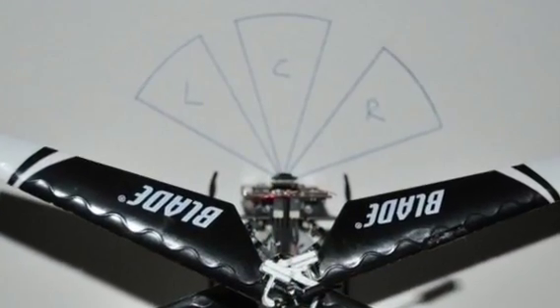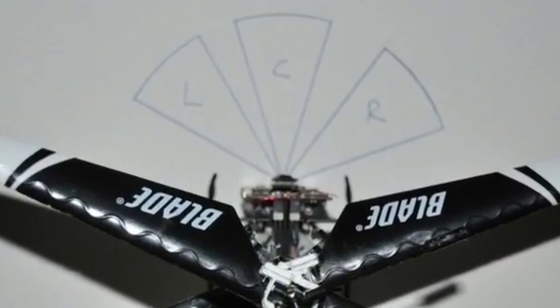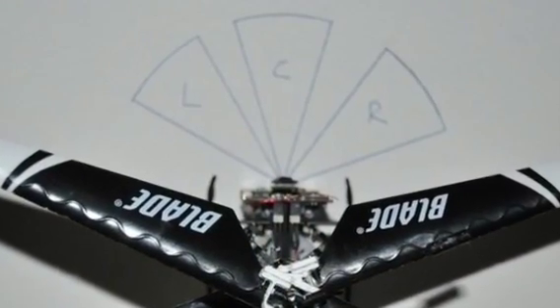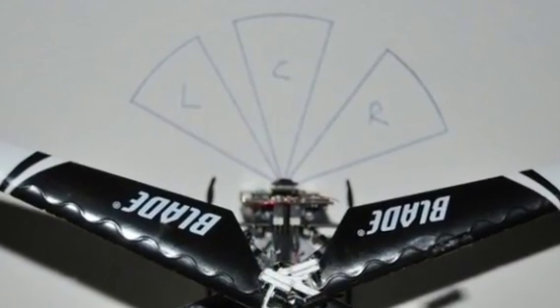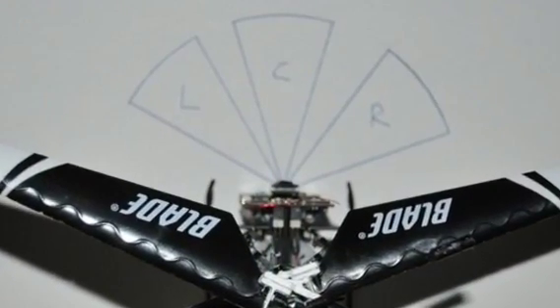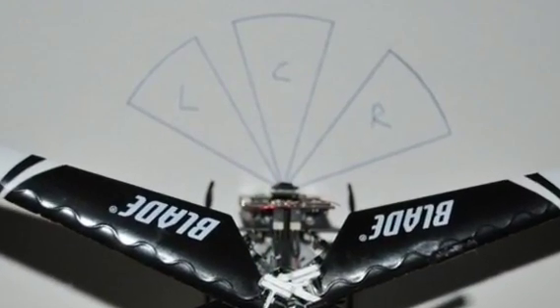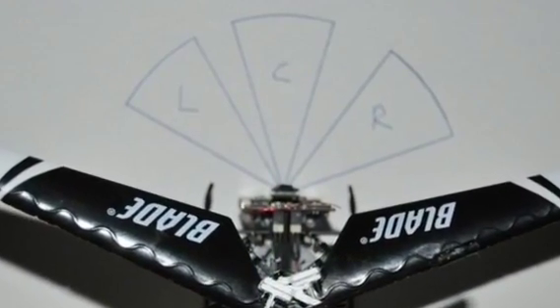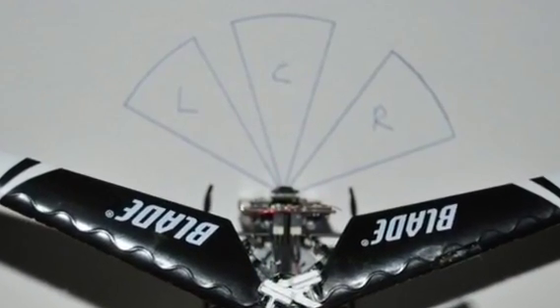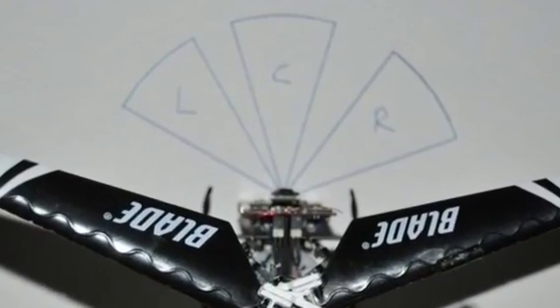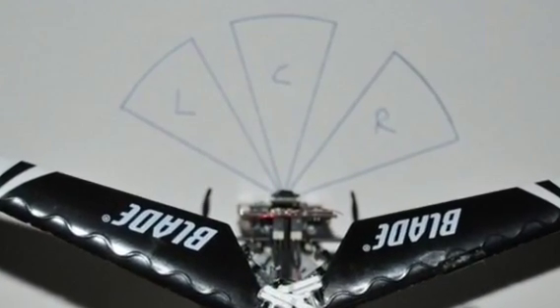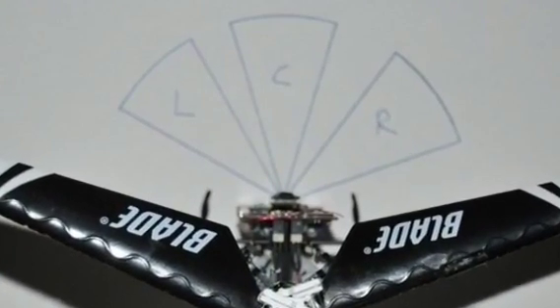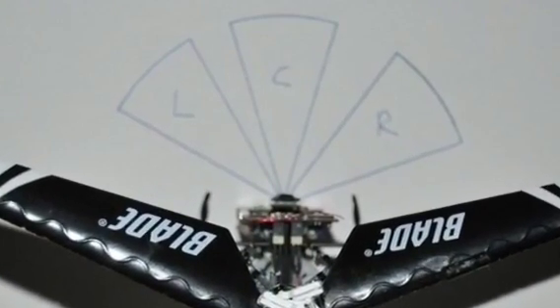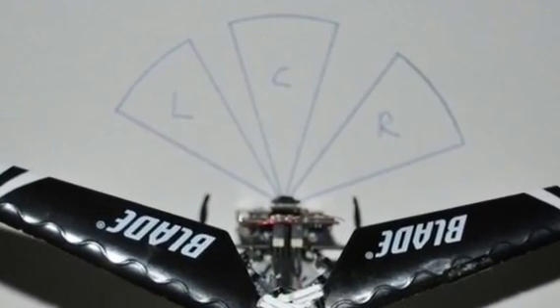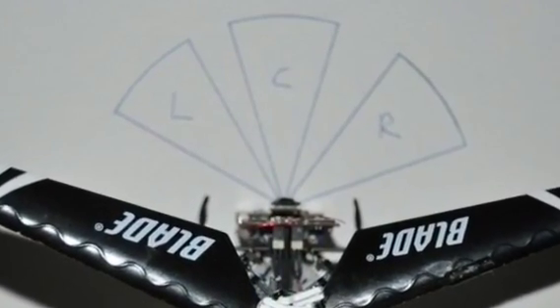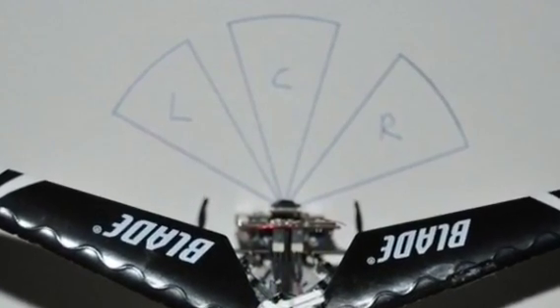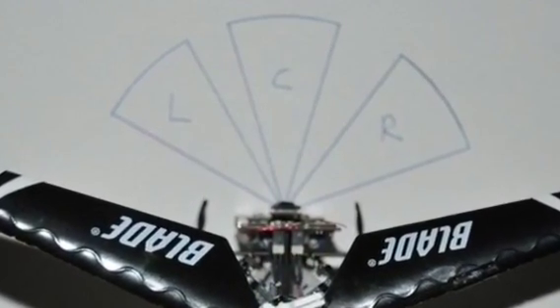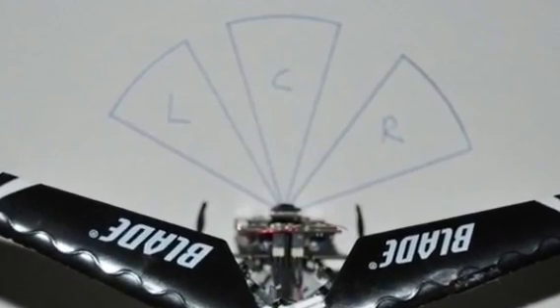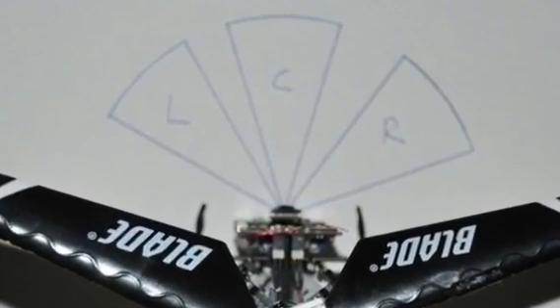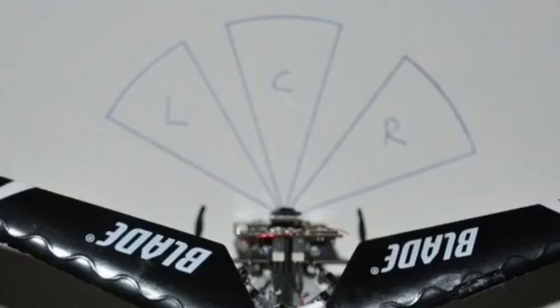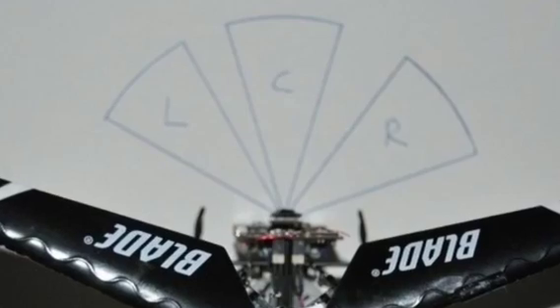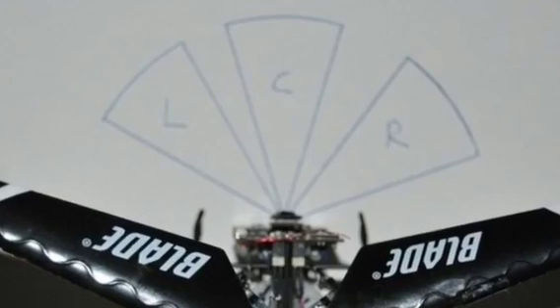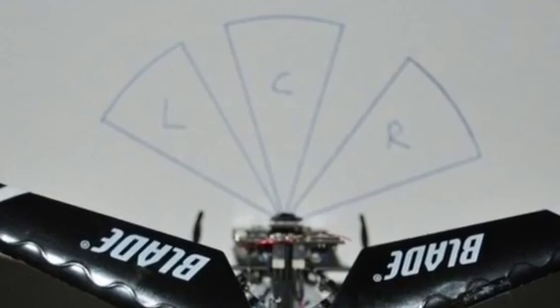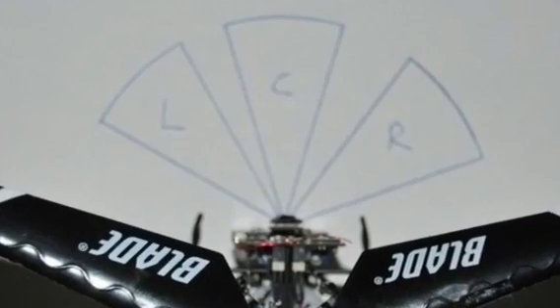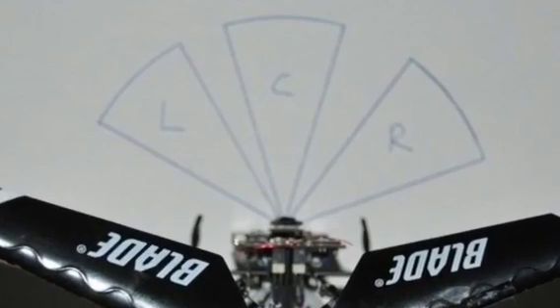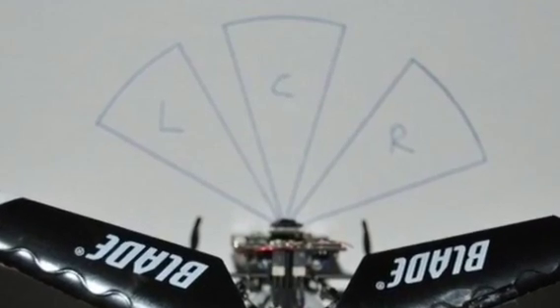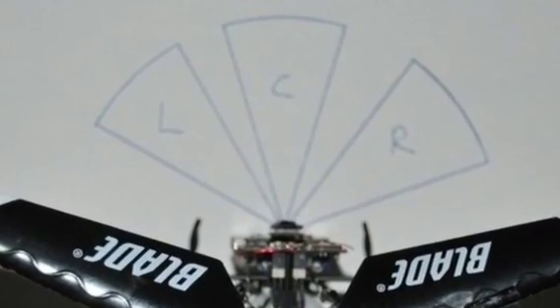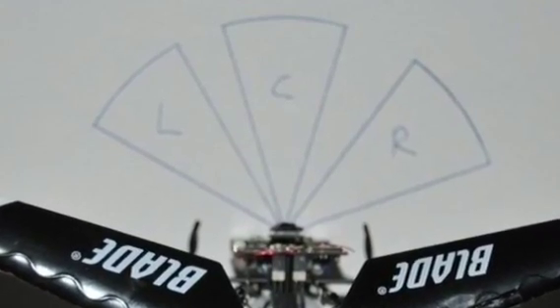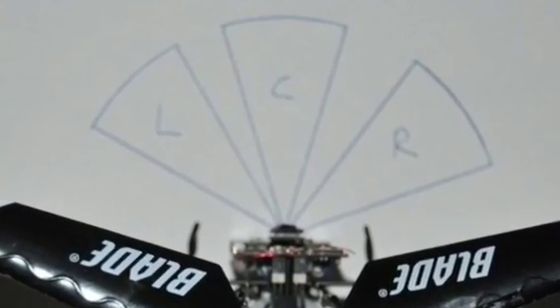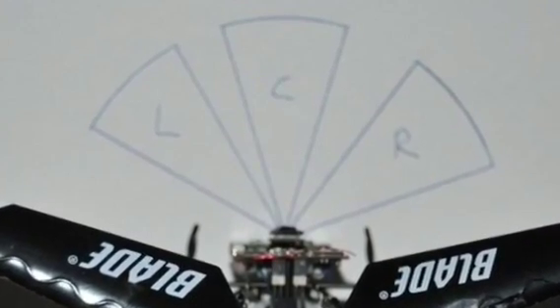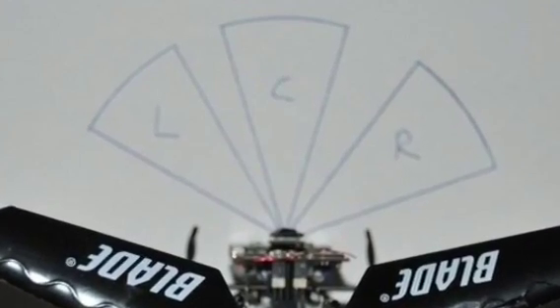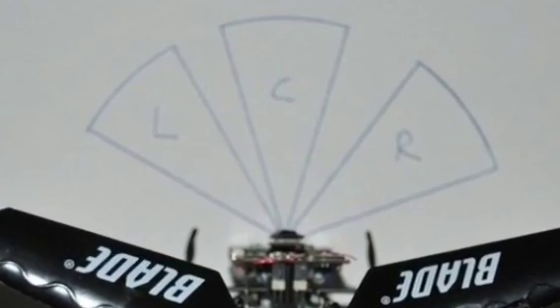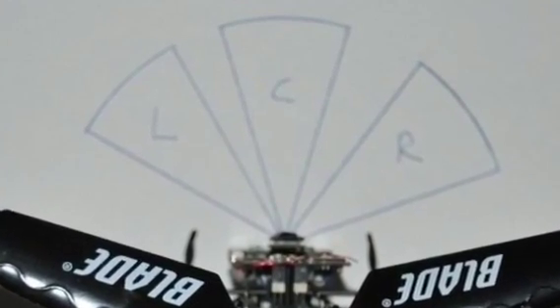This picture shows a top view of the vision system. You can get a sense of the wide field of view possible with this type of optics.